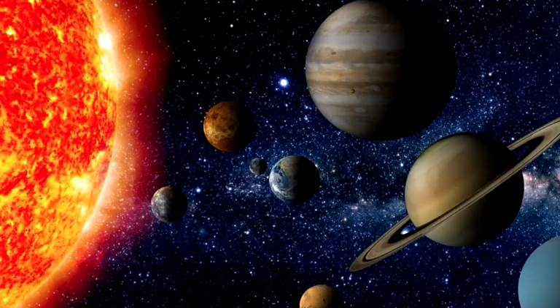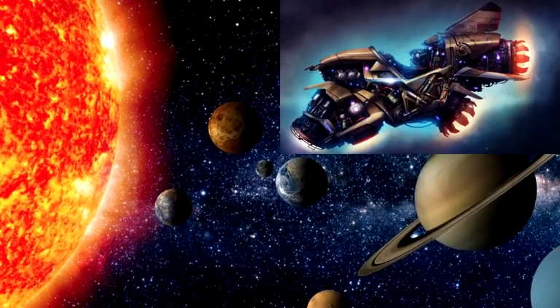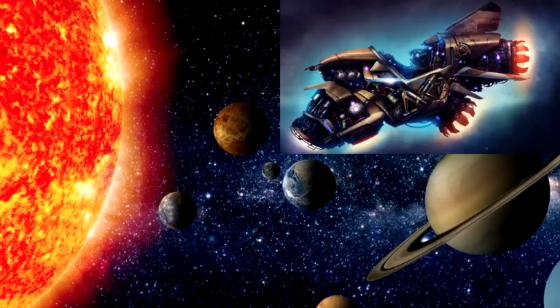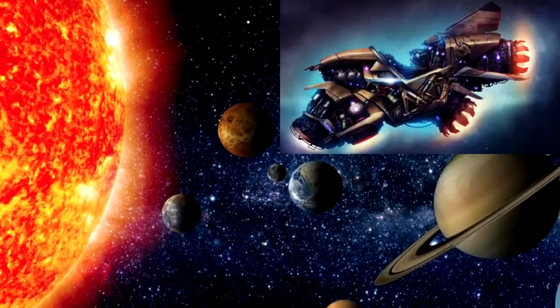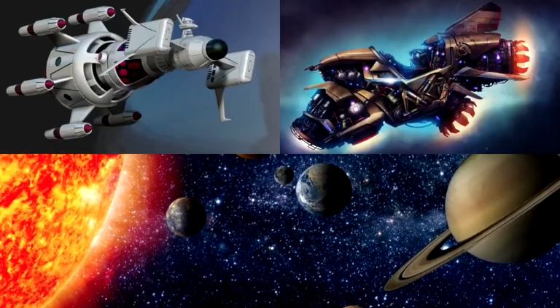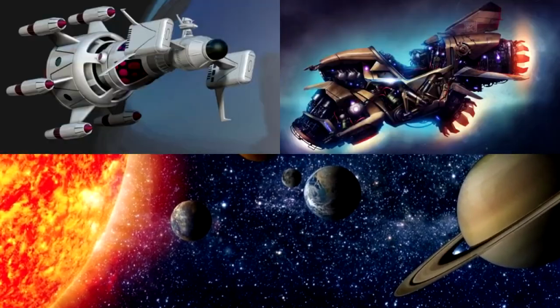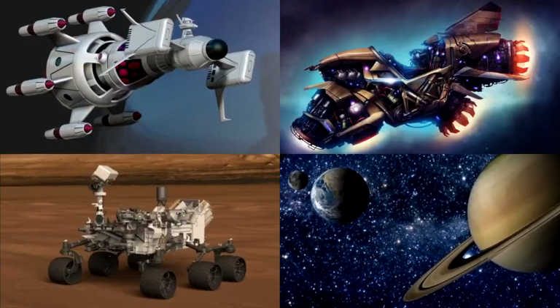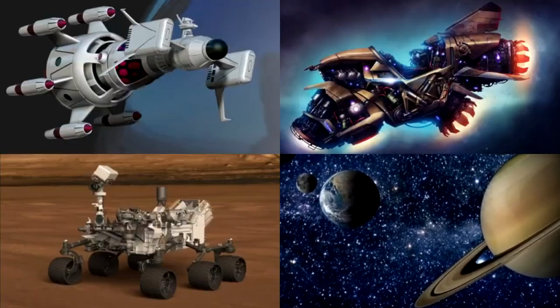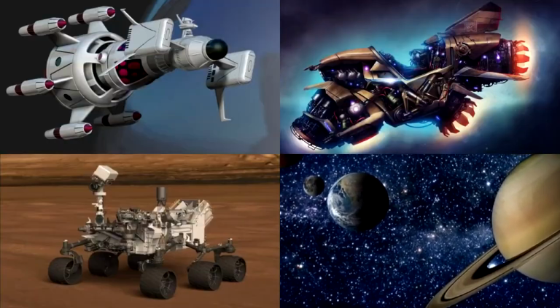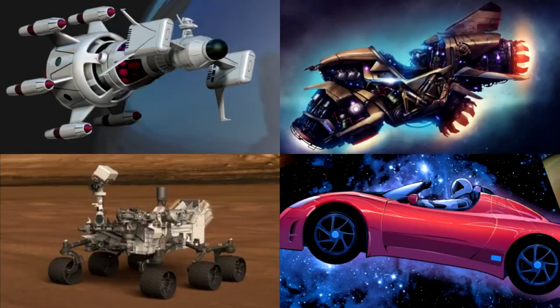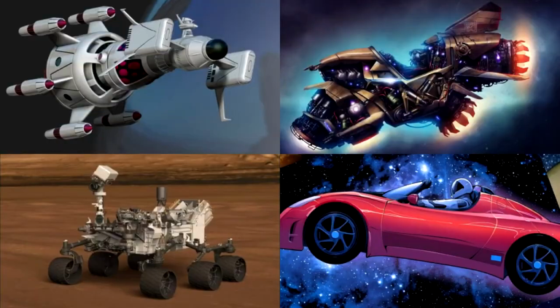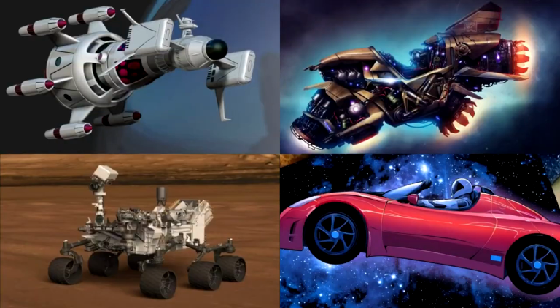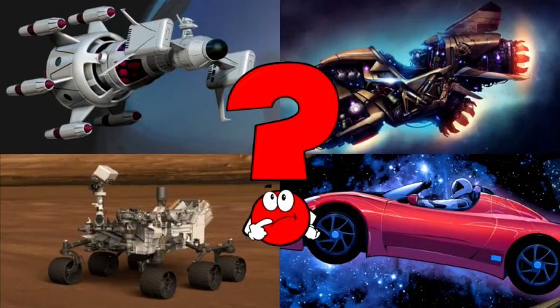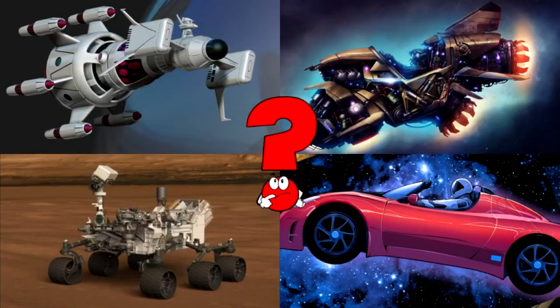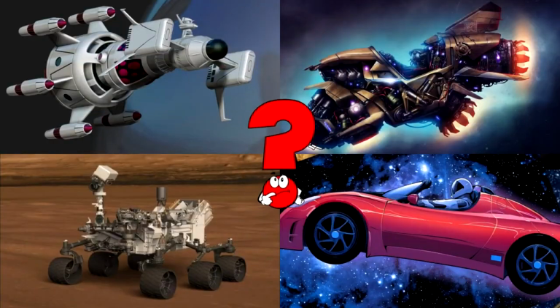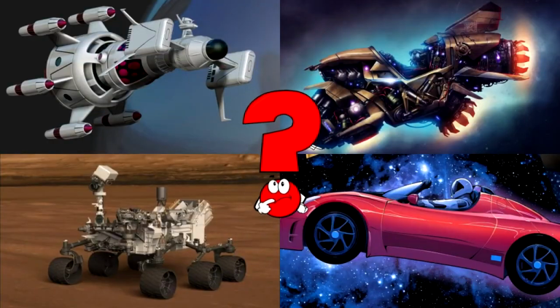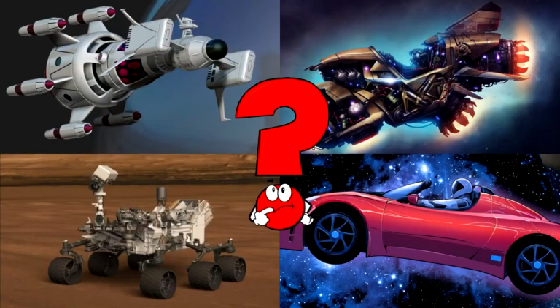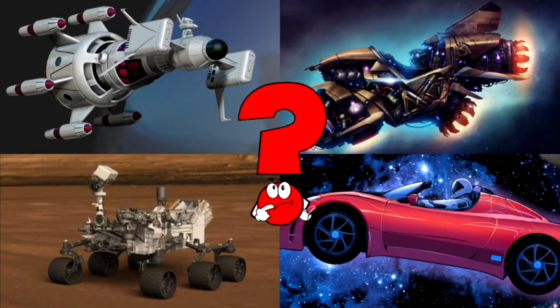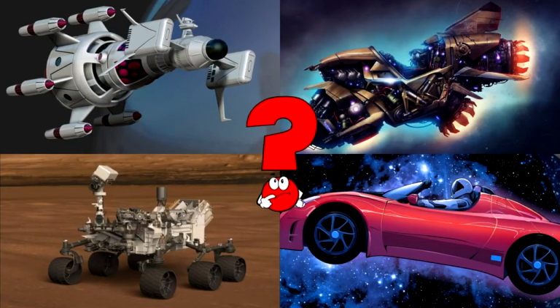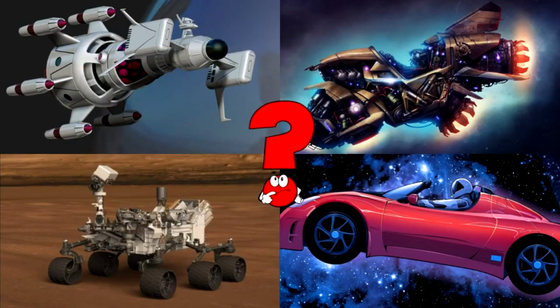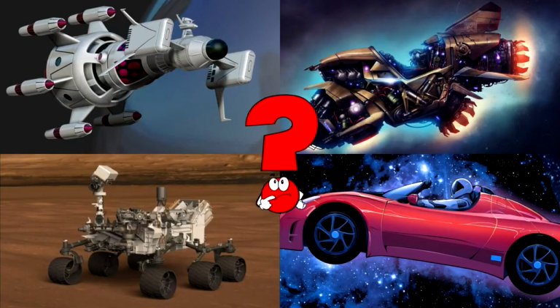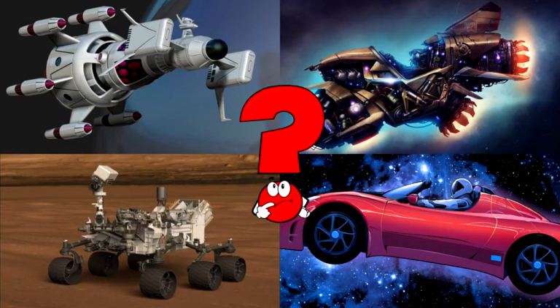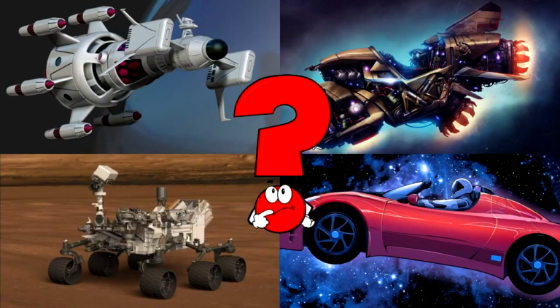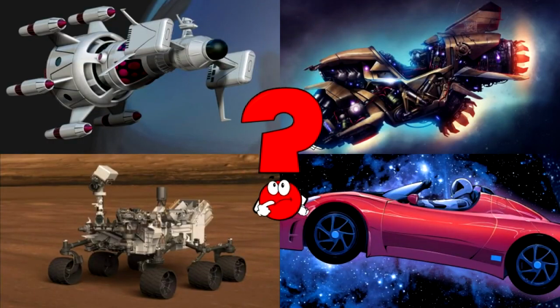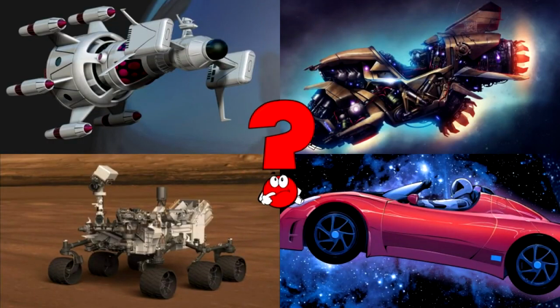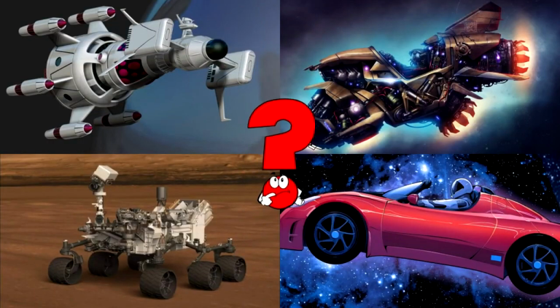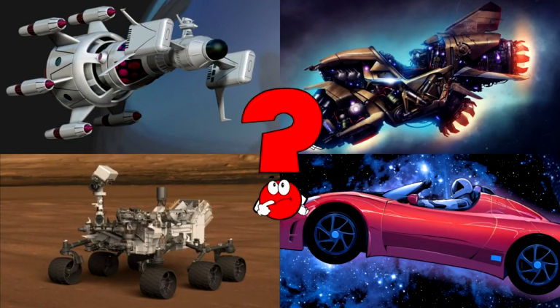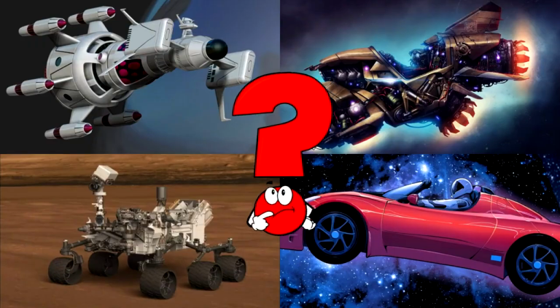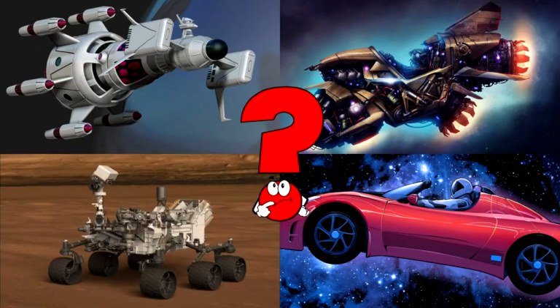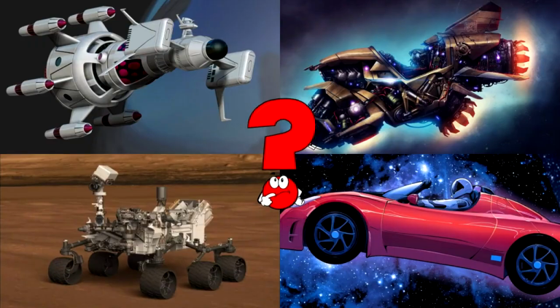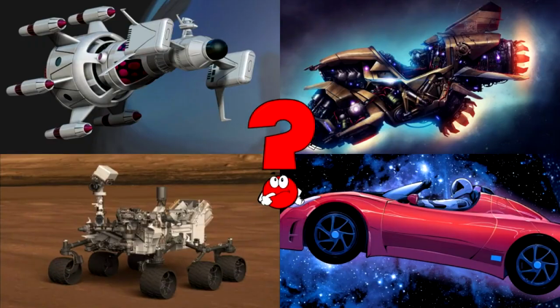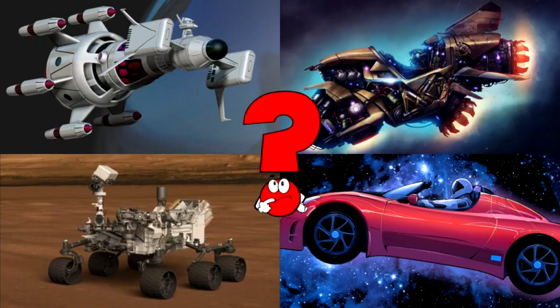Which picture shows a robotic rover driving on the dusty surface of another planet with cameras and tools attached?